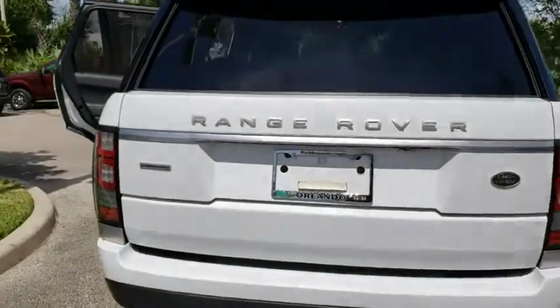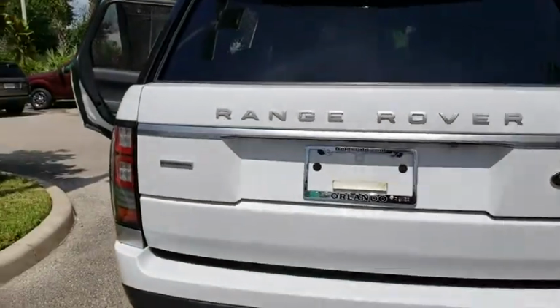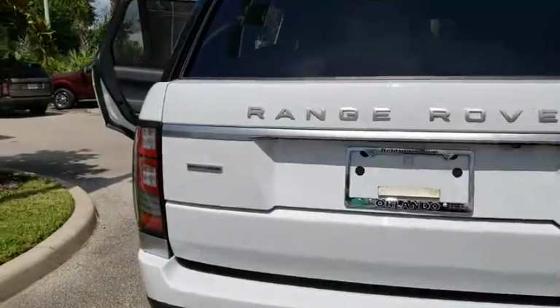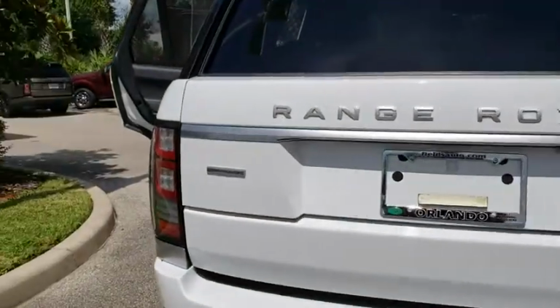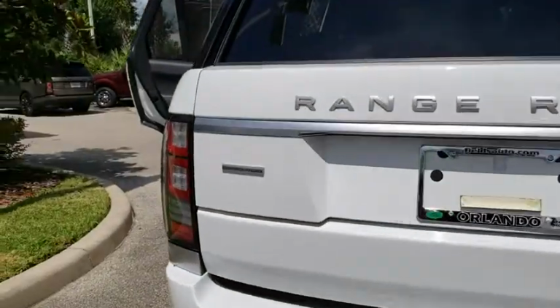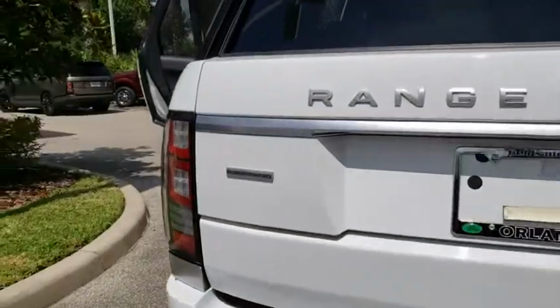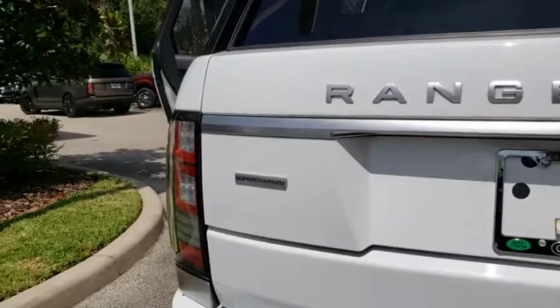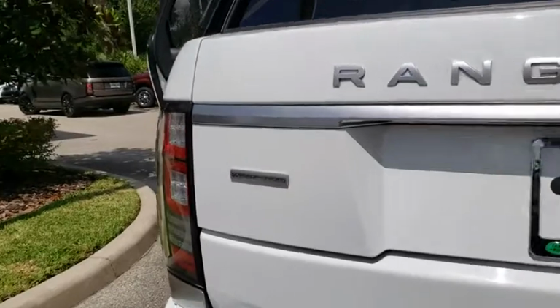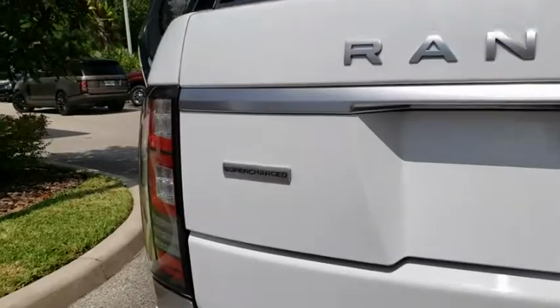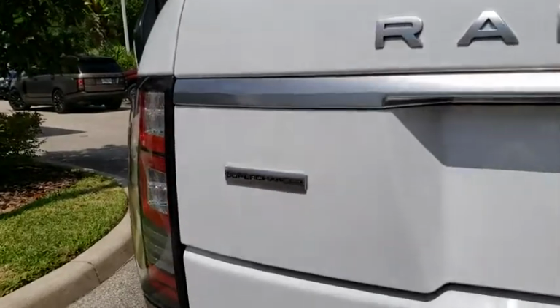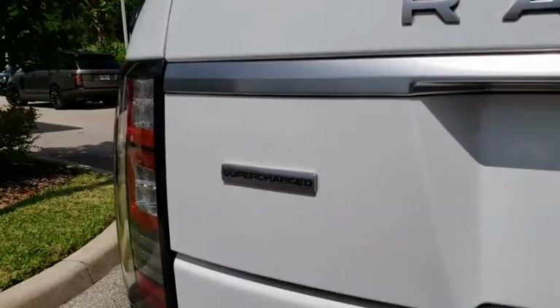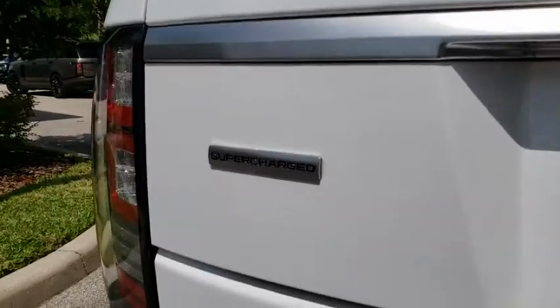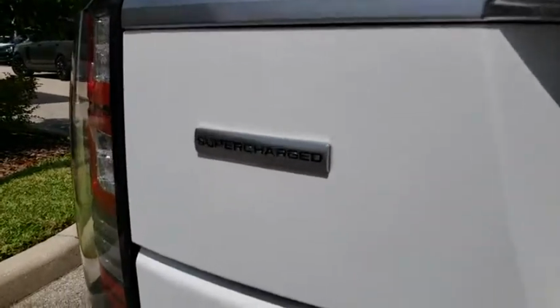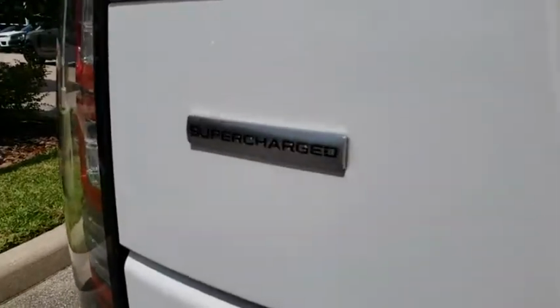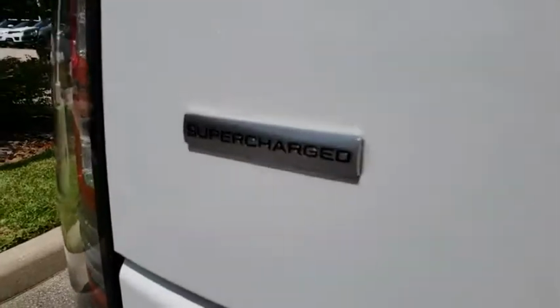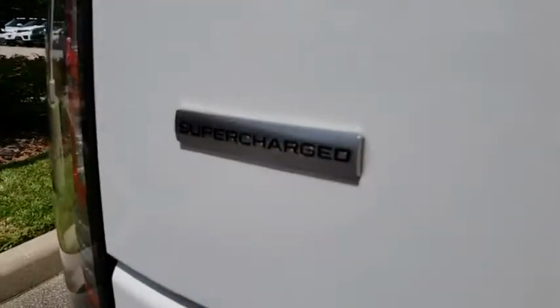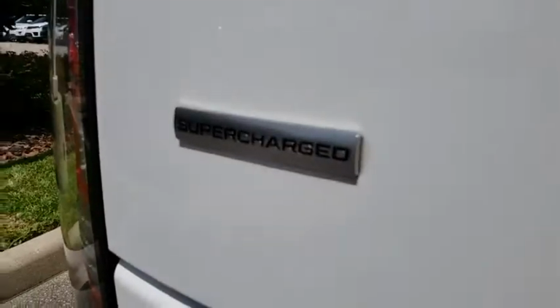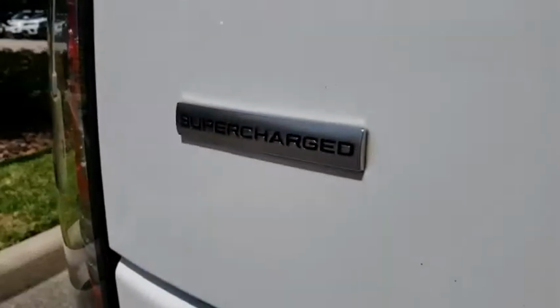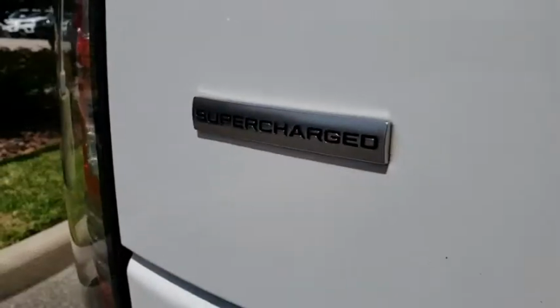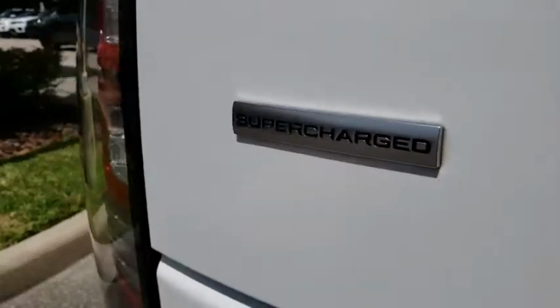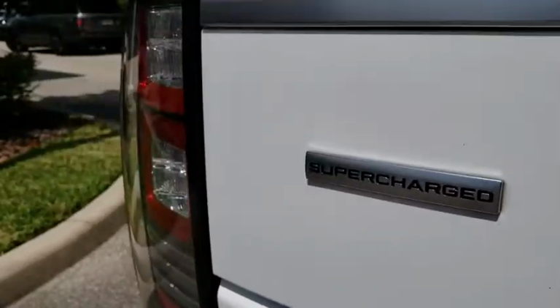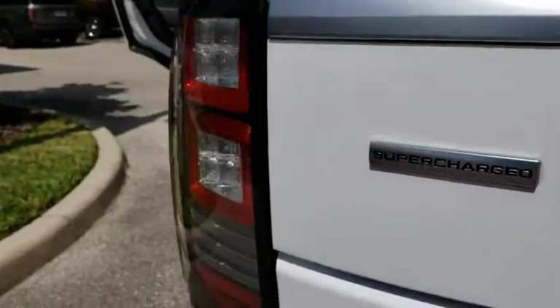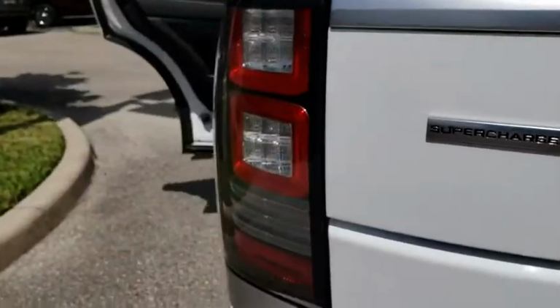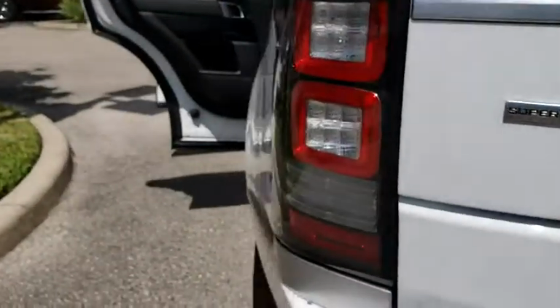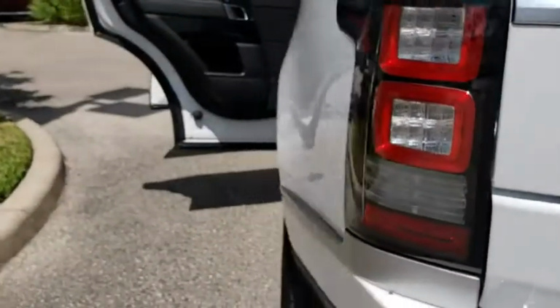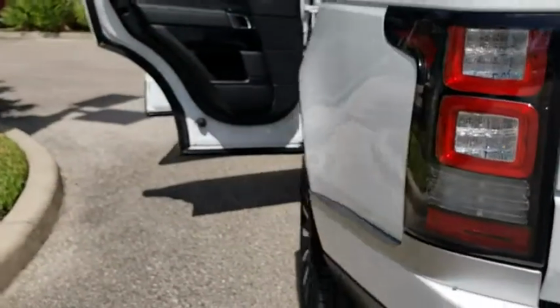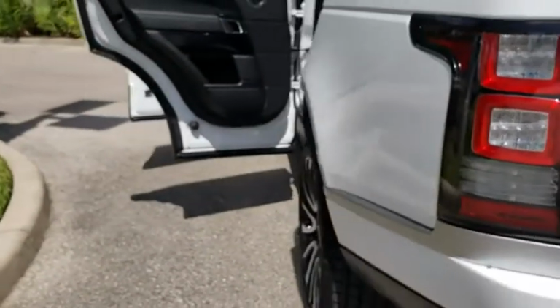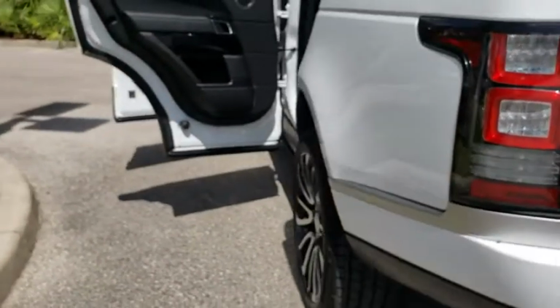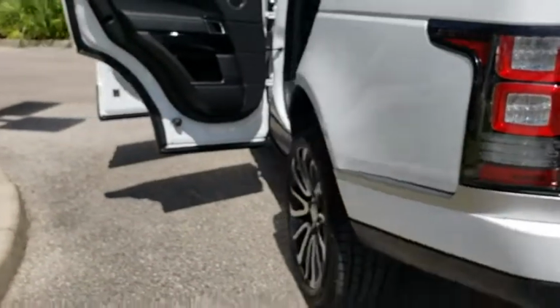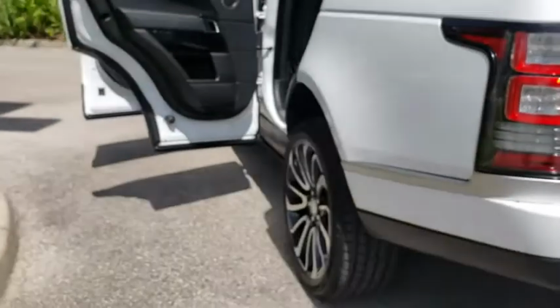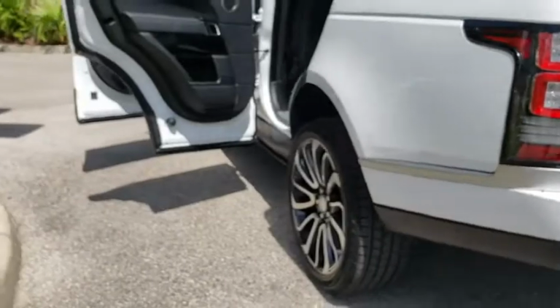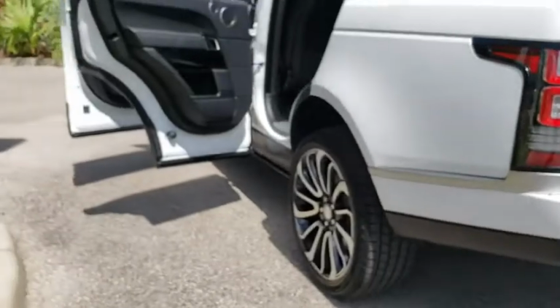Cruise control, auto dimming rear view mirror, keyless start, four wheel disc brakes, four wheel drive, and aluminum wheels.